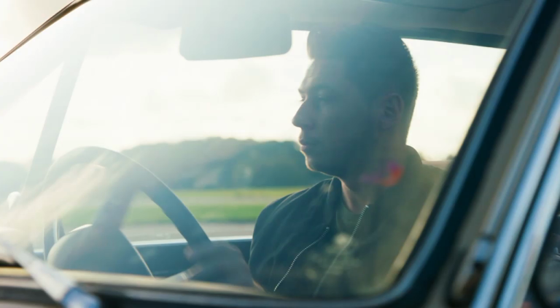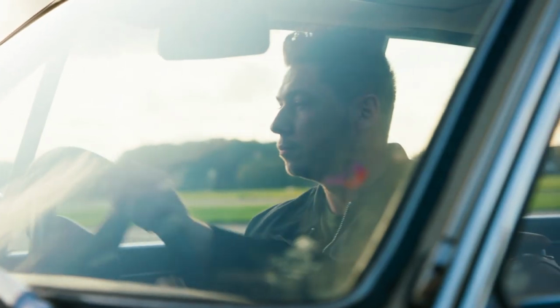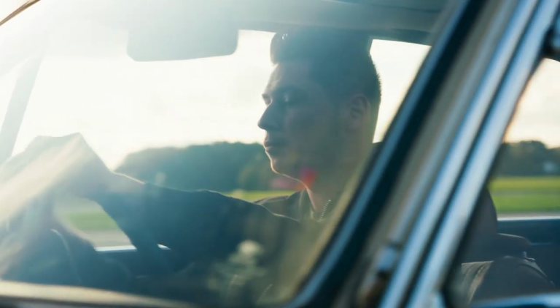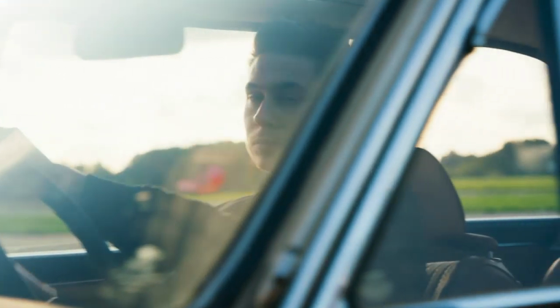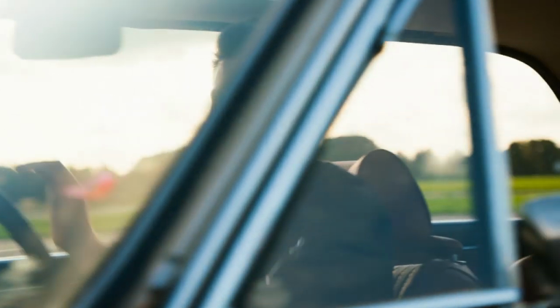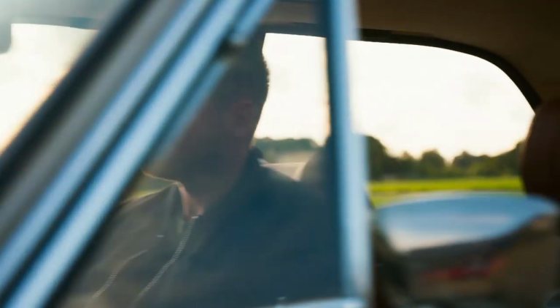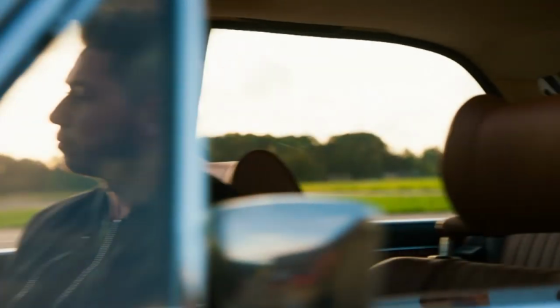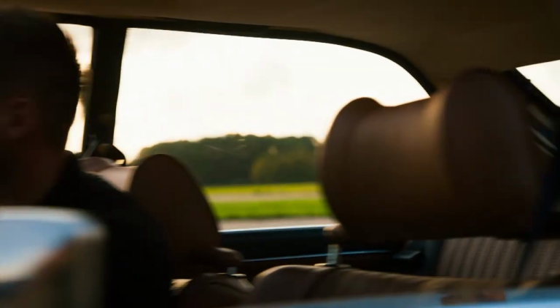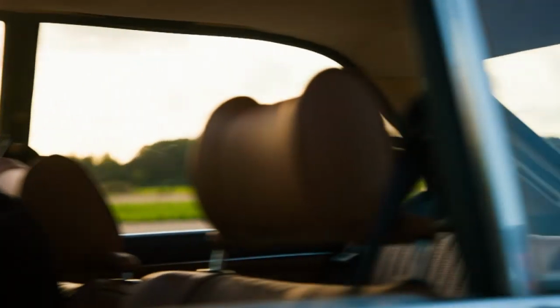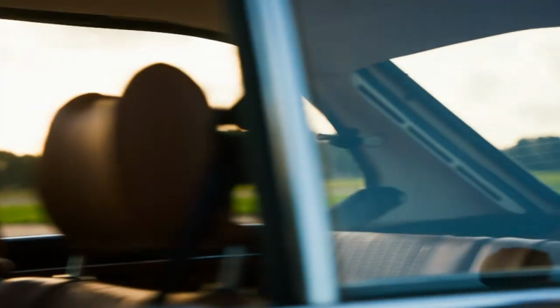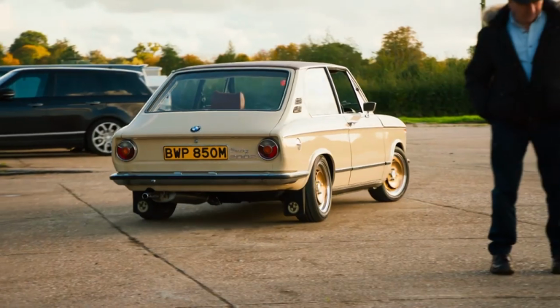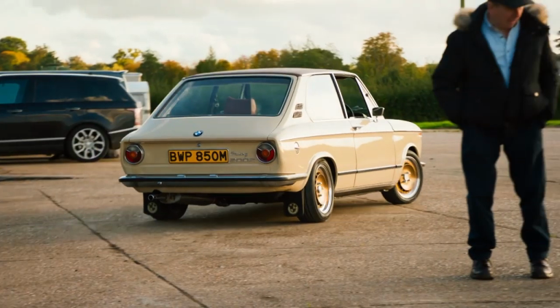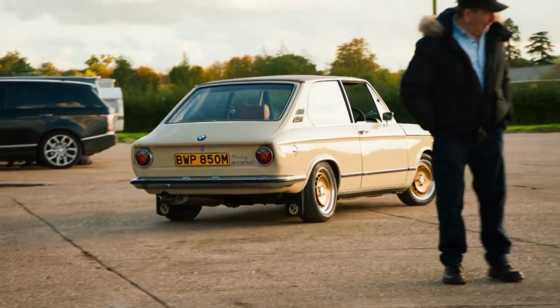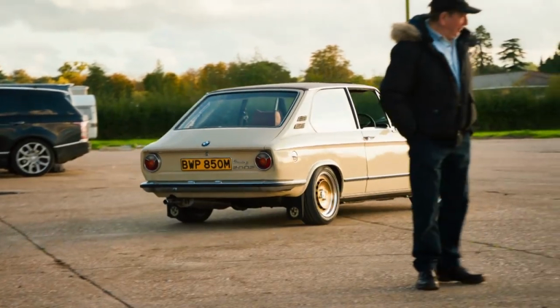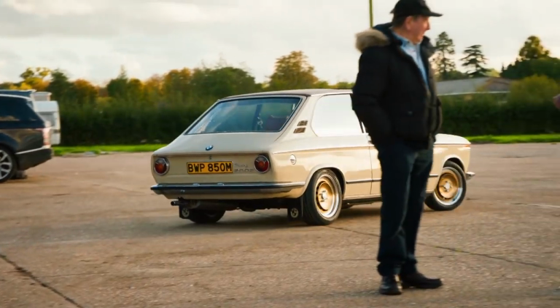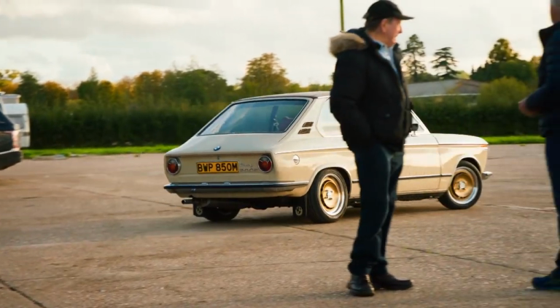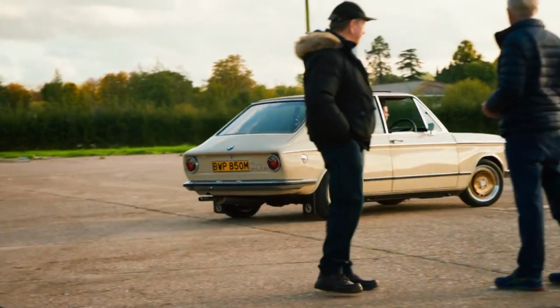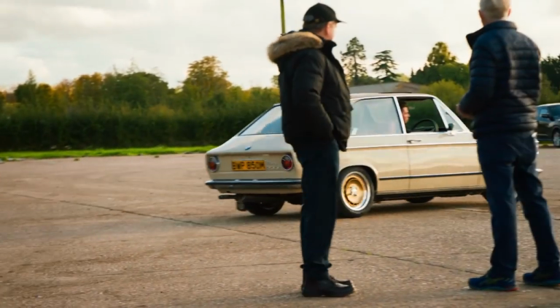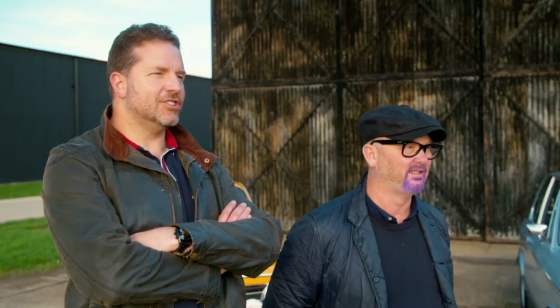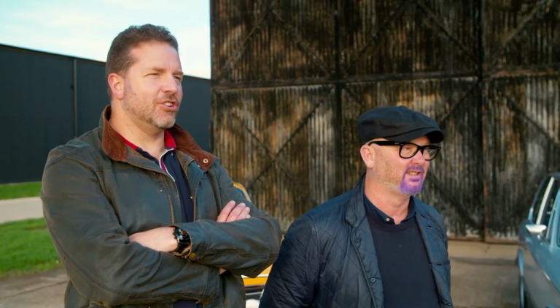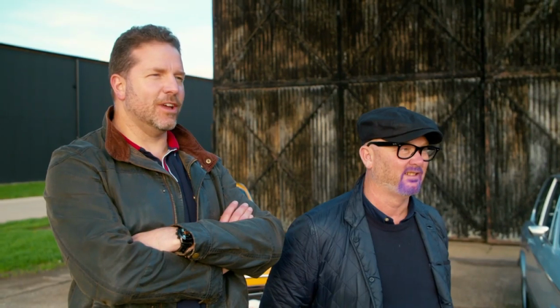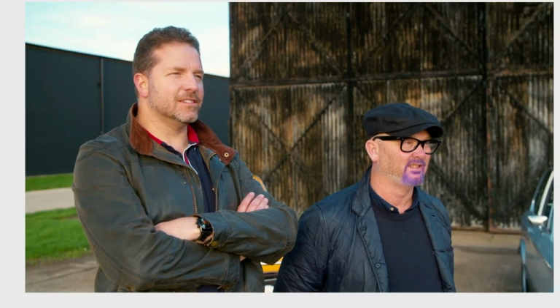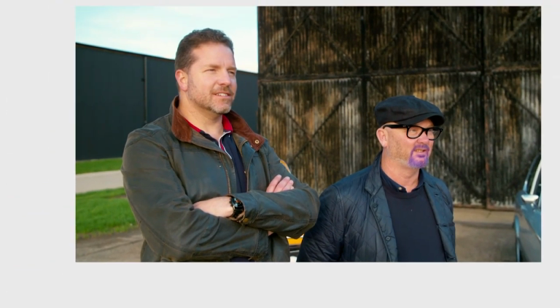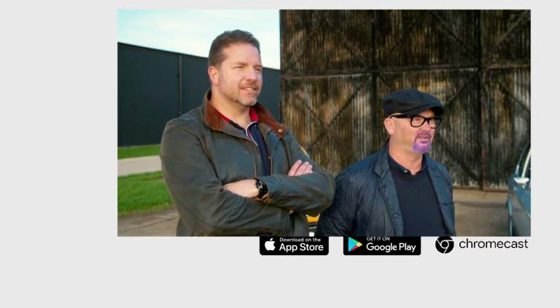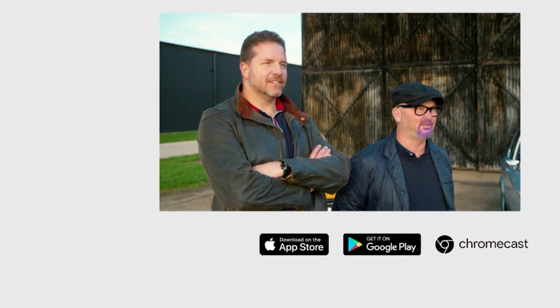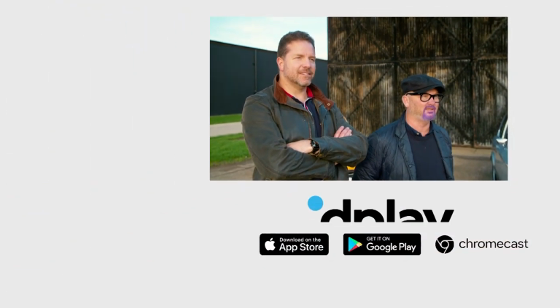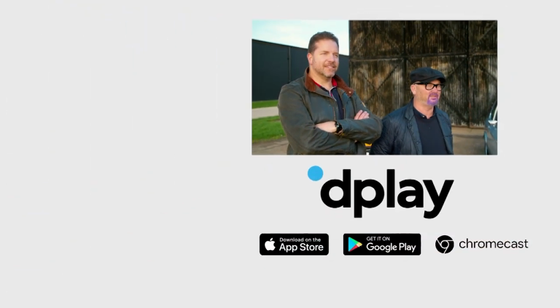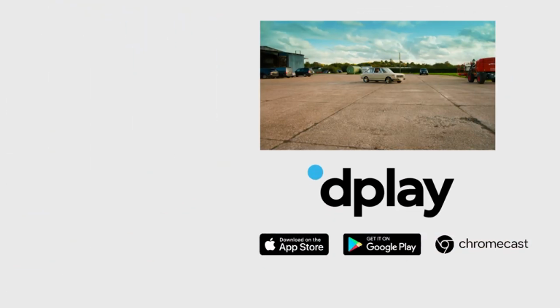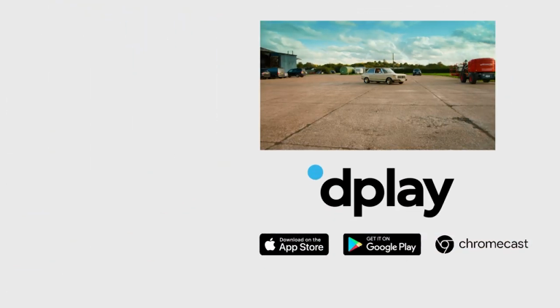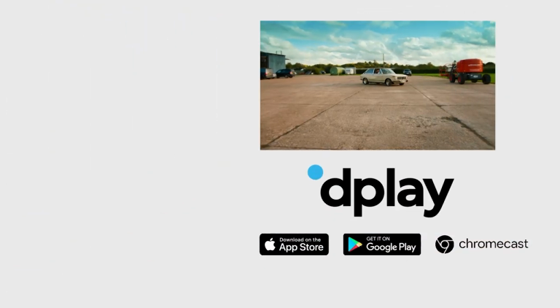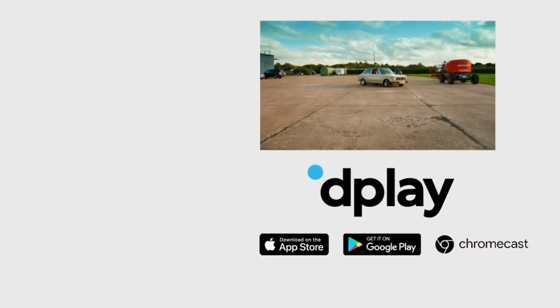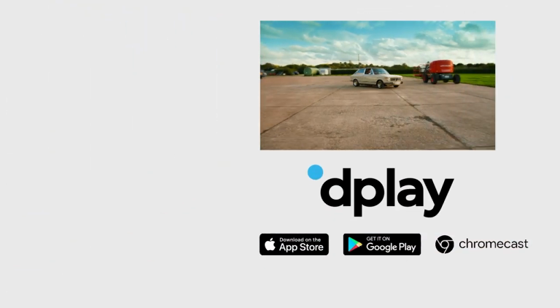Enjoy it. Look at it — look at the sun on the wheels. Oh, that is so cool.